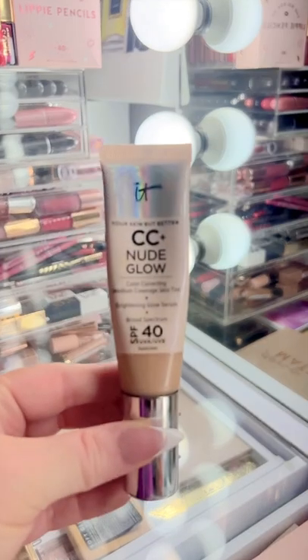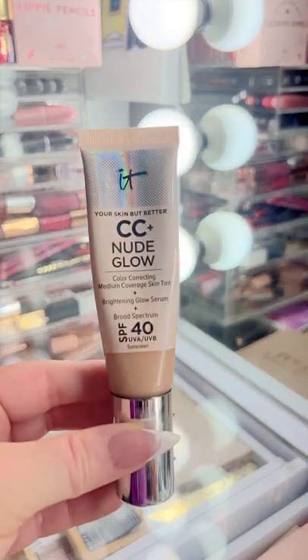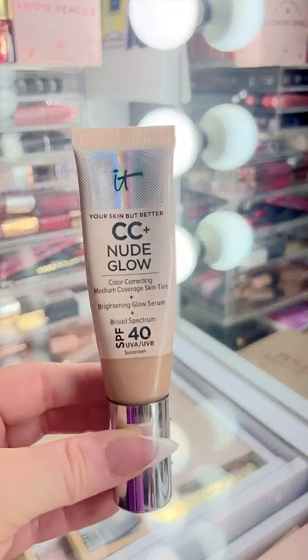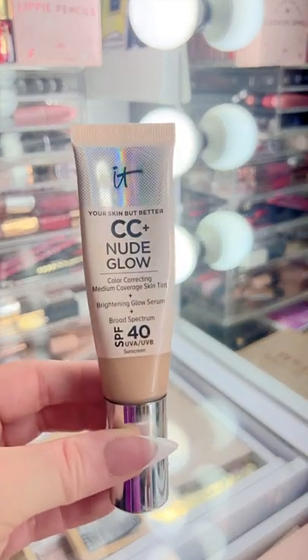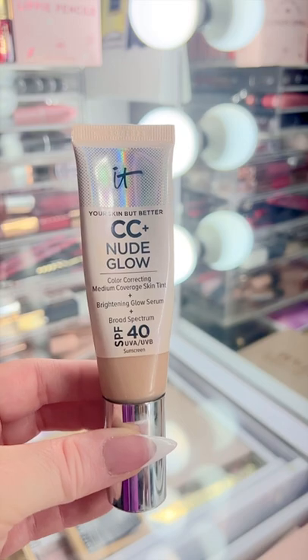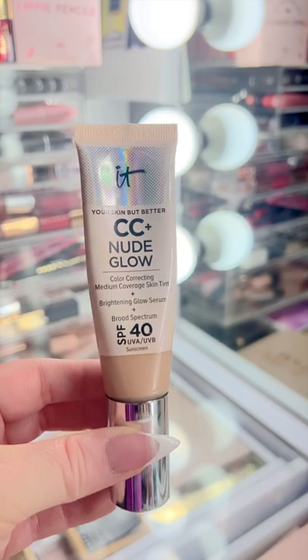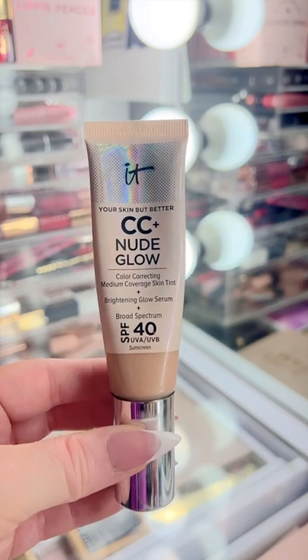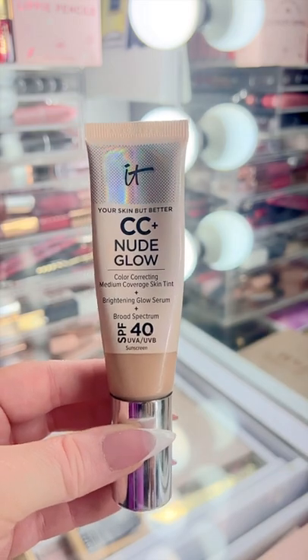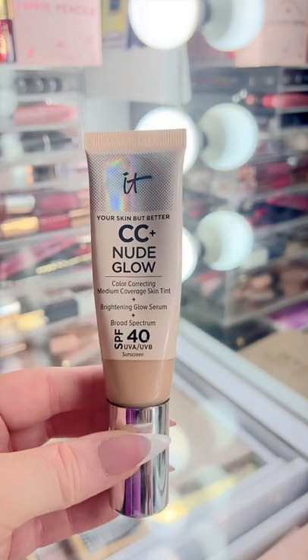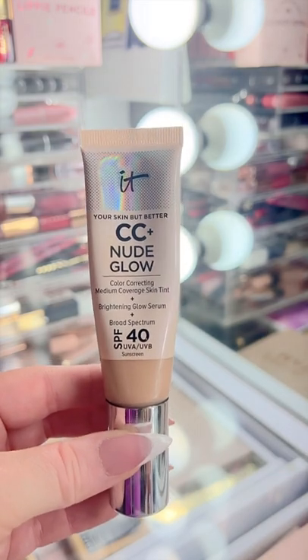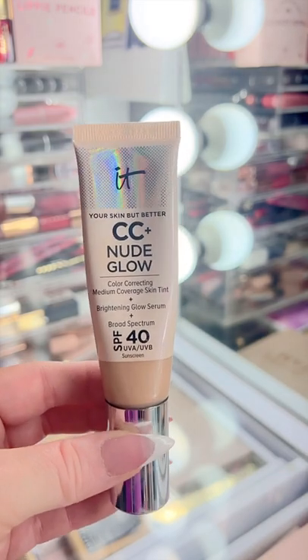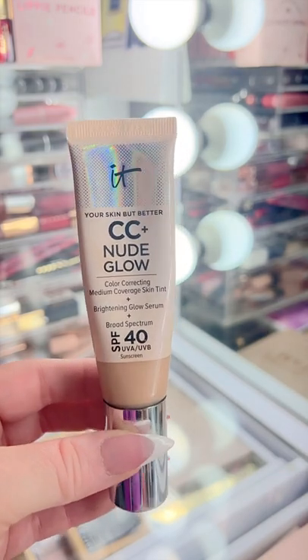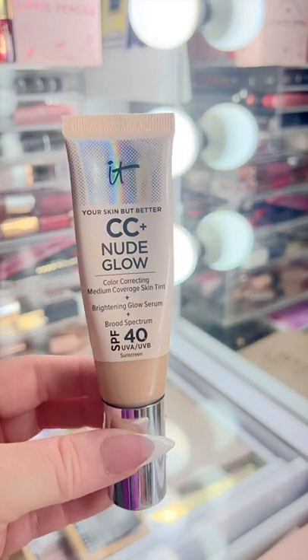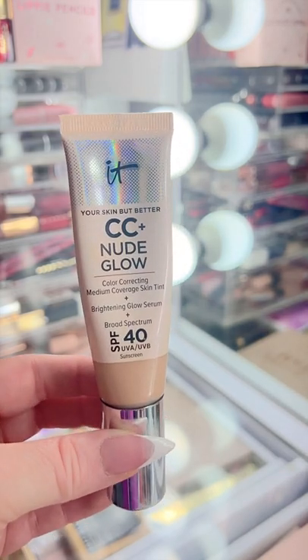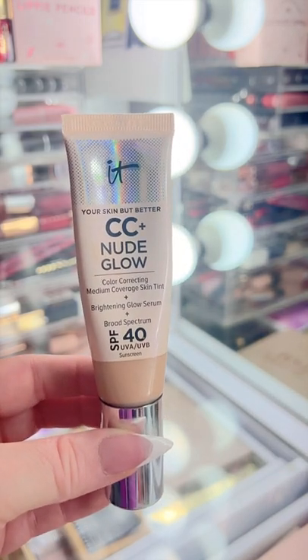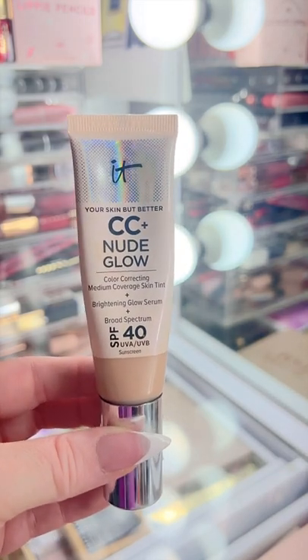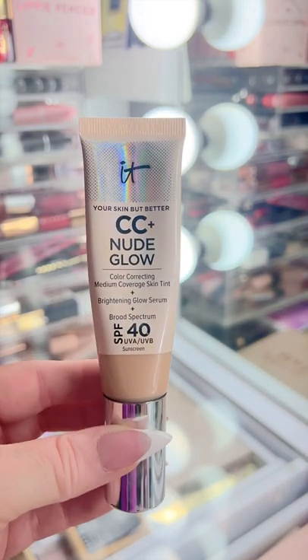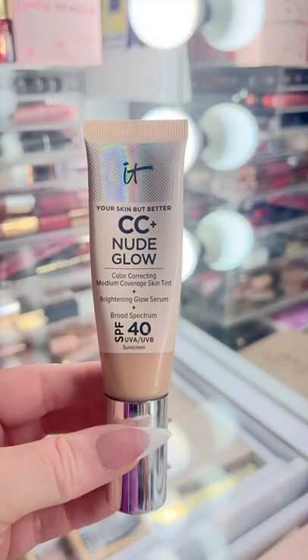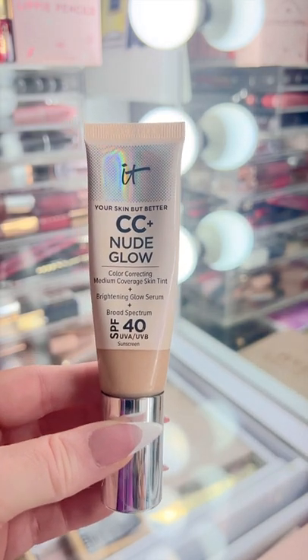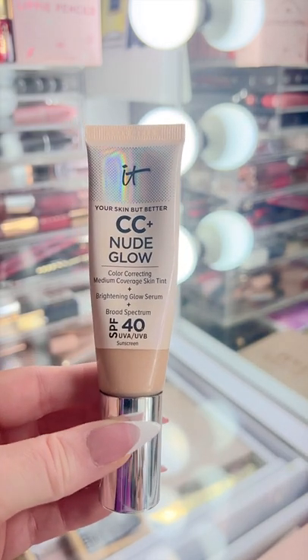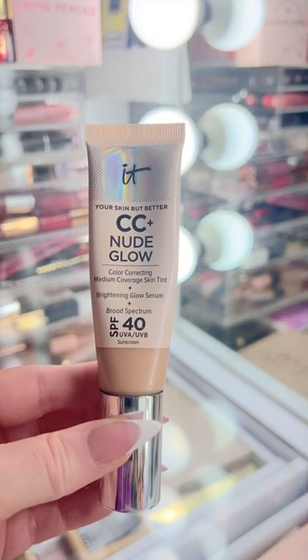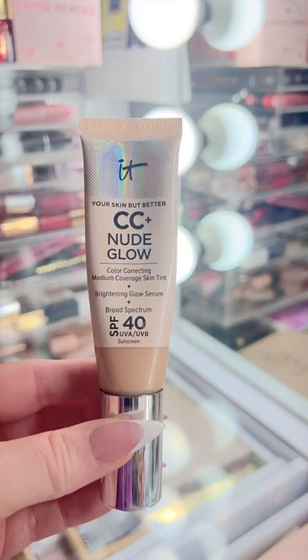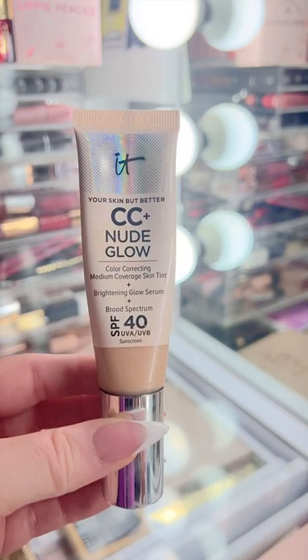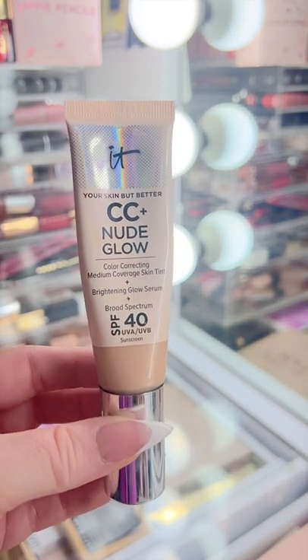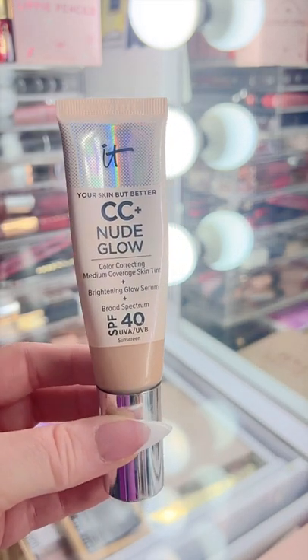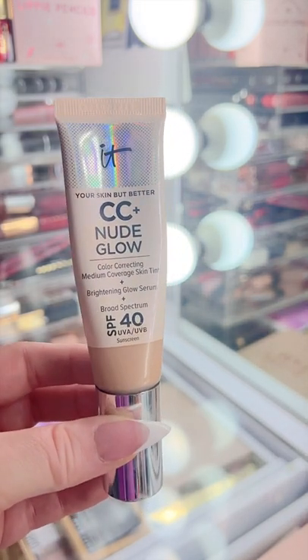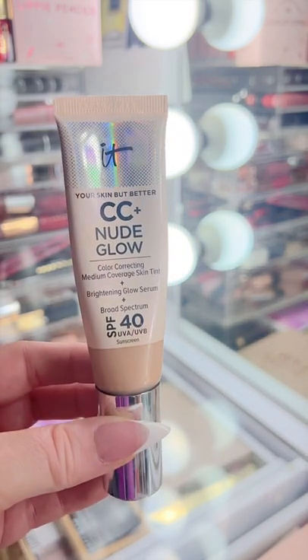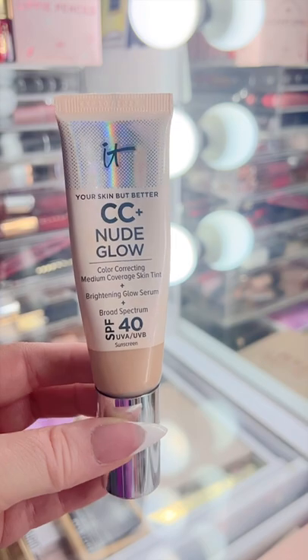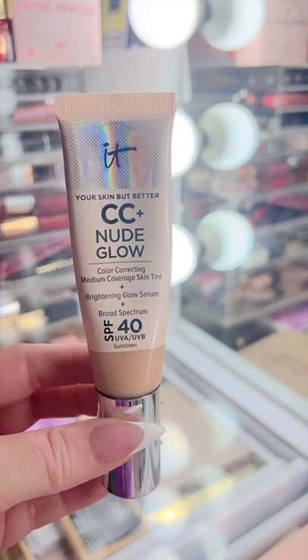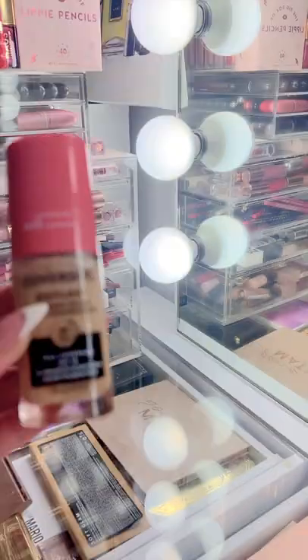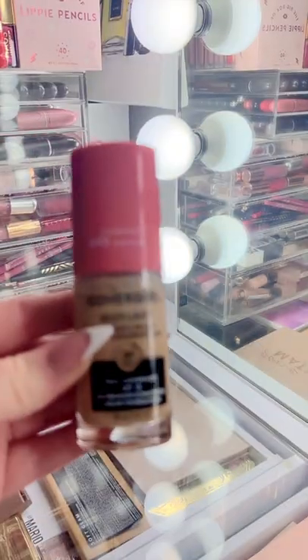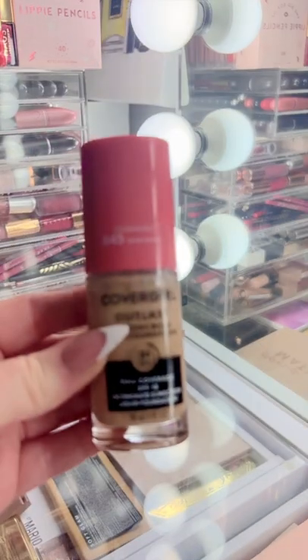Everyone talks about the It Cosmetics CC Cream, but honestly the new CC Plus Nude Glow is my absolute favorite. This is the best — better than the original. So good.